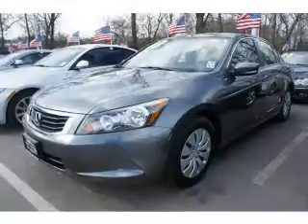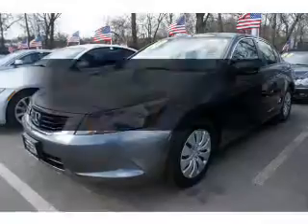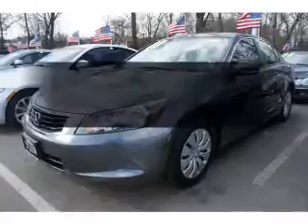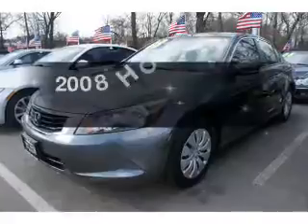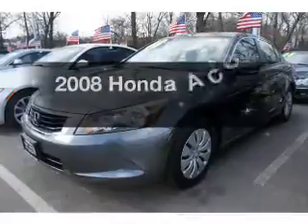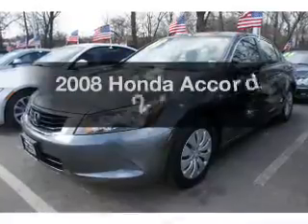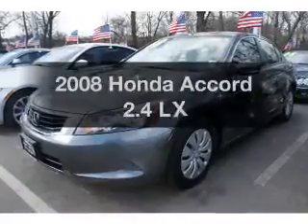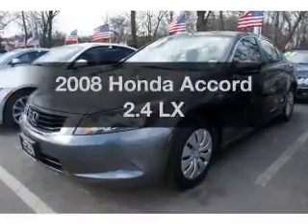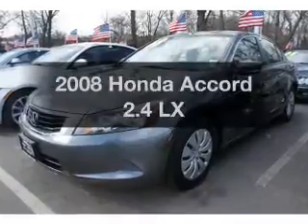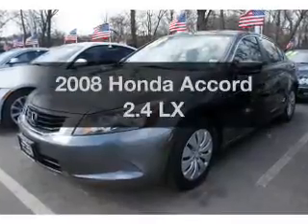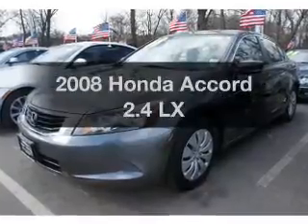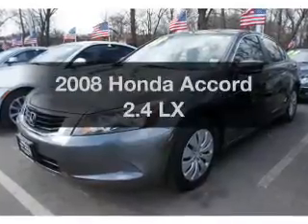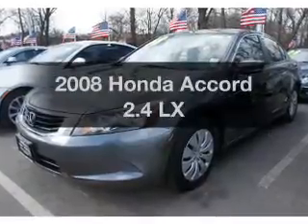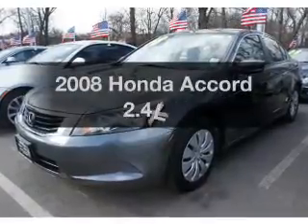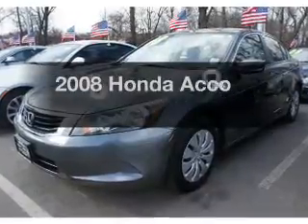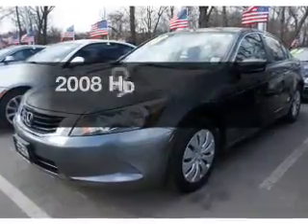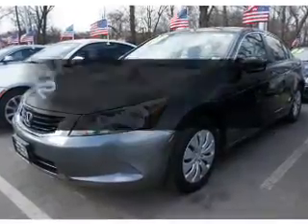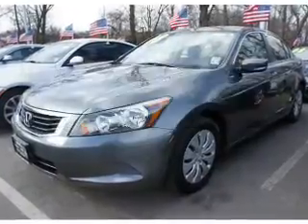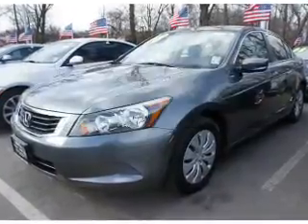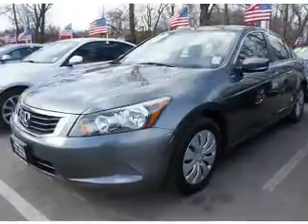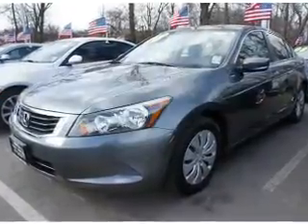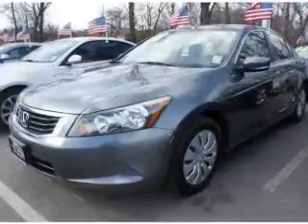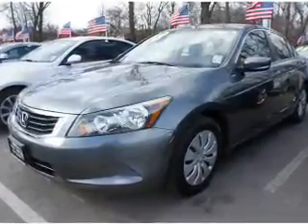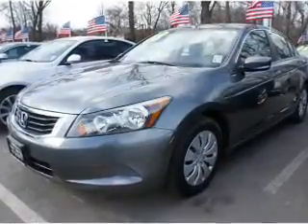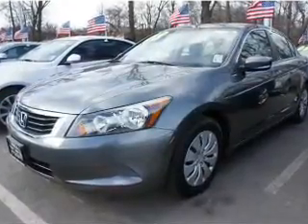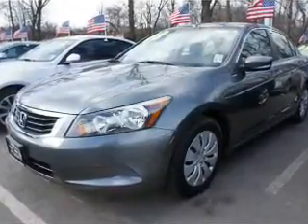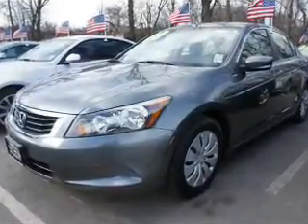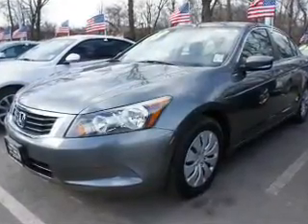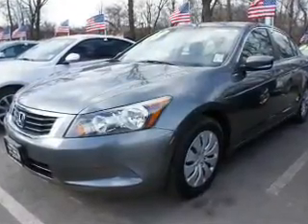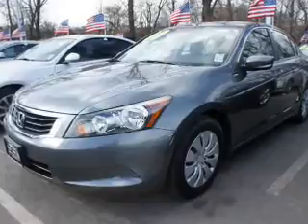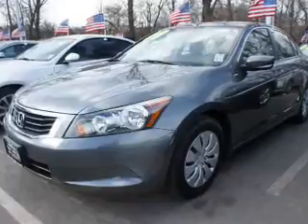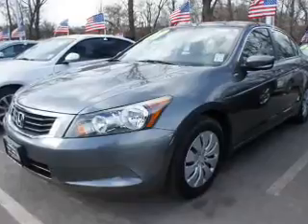Check out this 2008 Honda Accord. If you're looking for an automobile with great attributes, look no further.